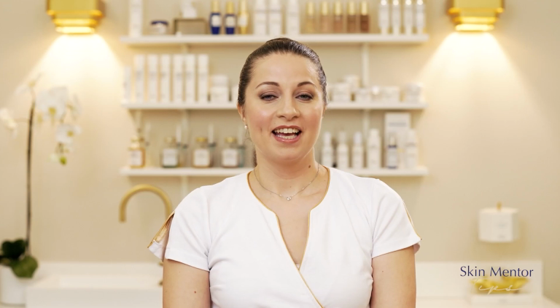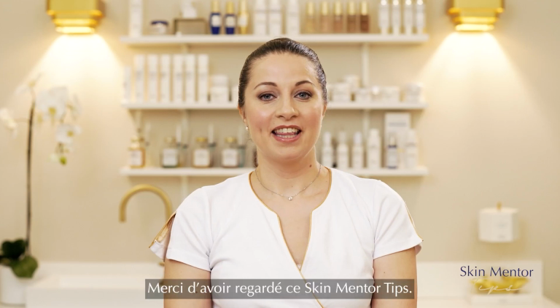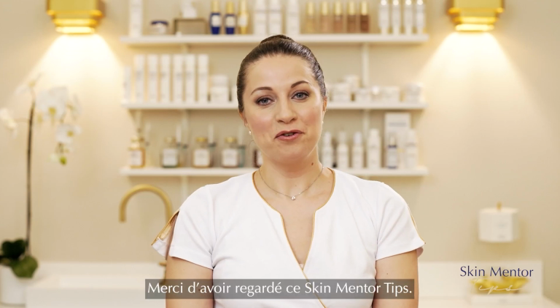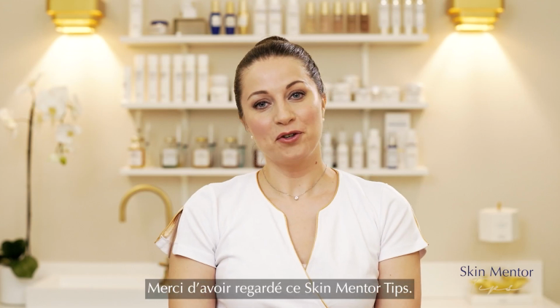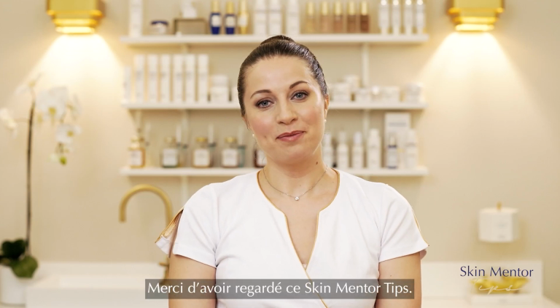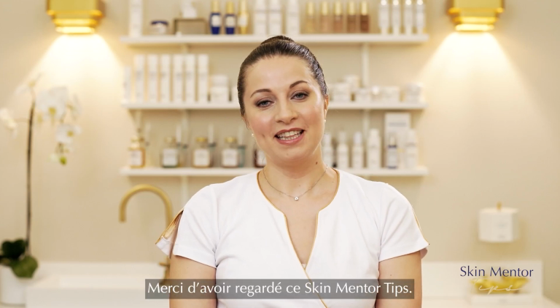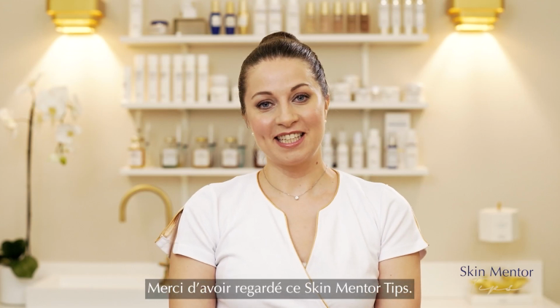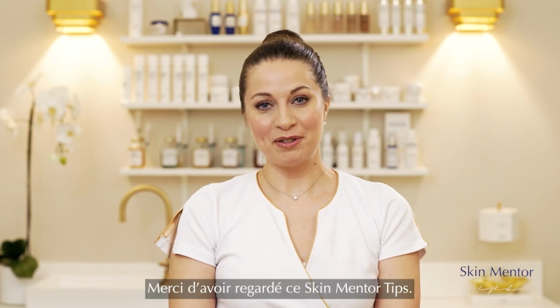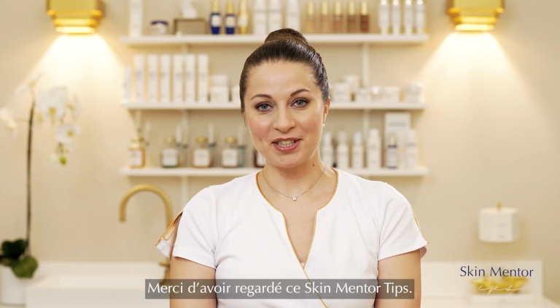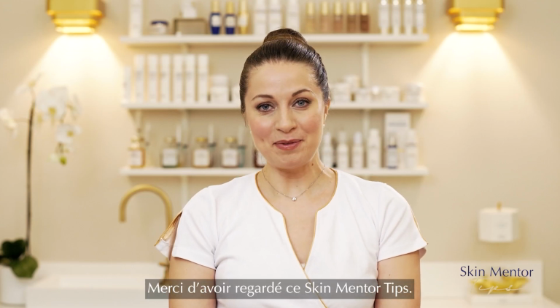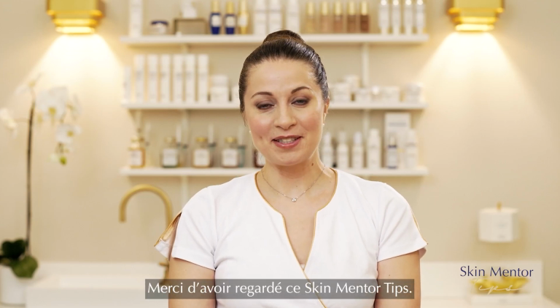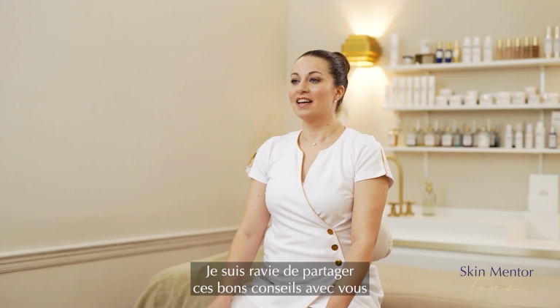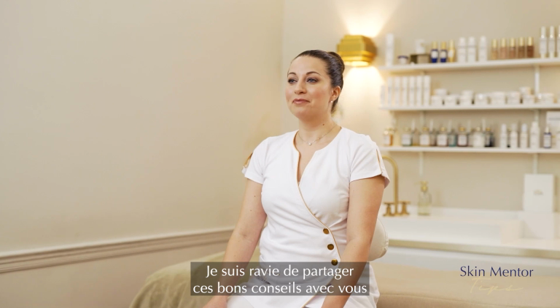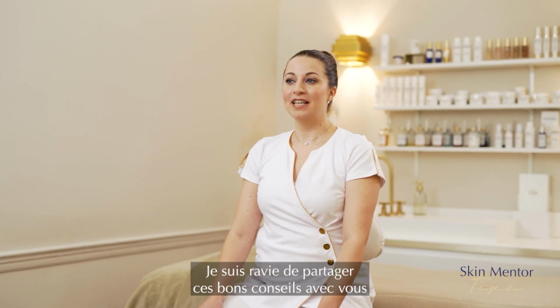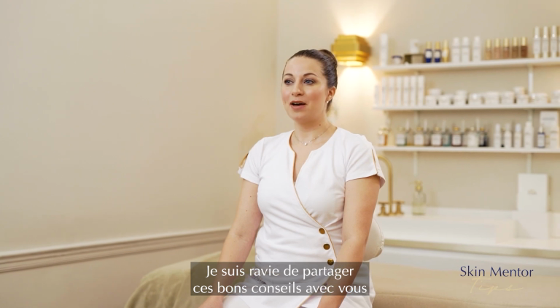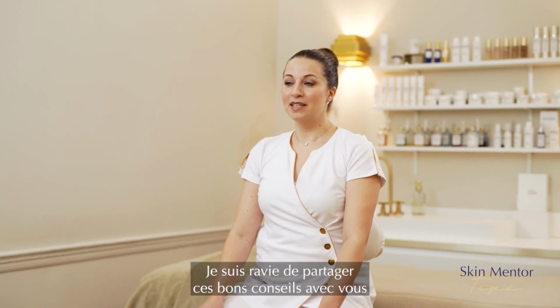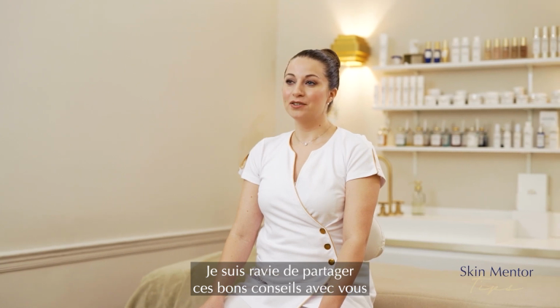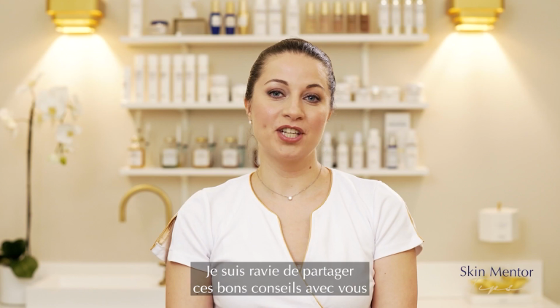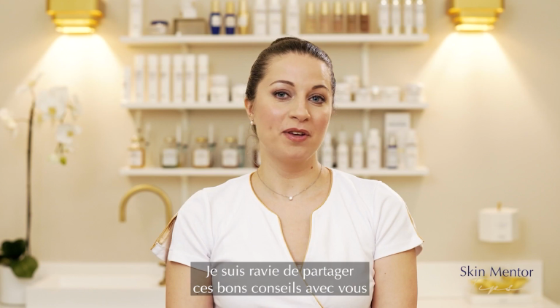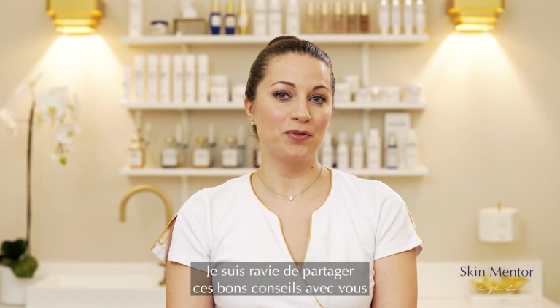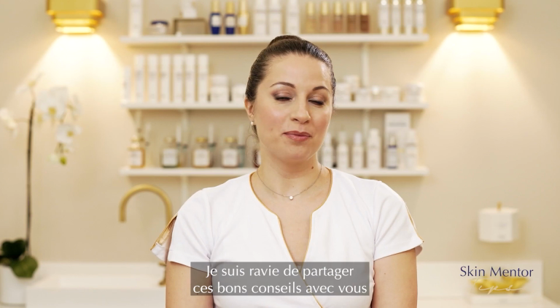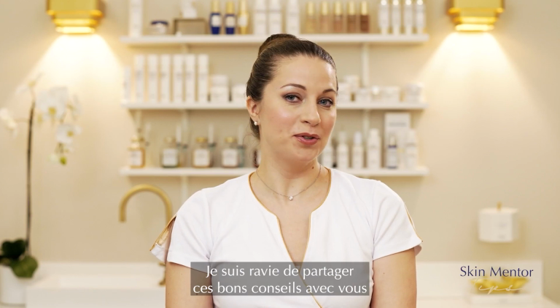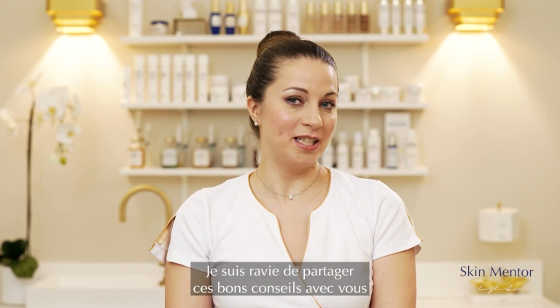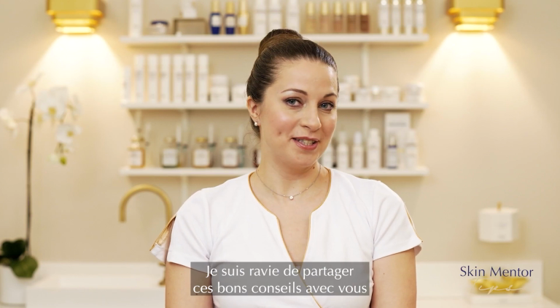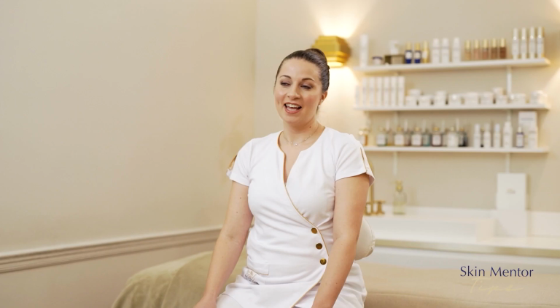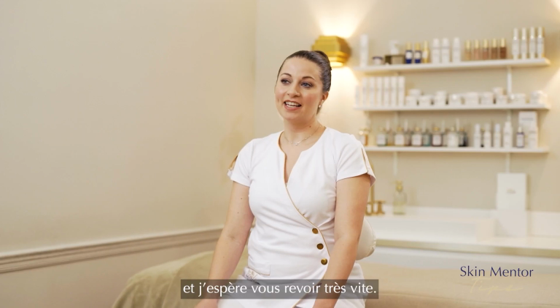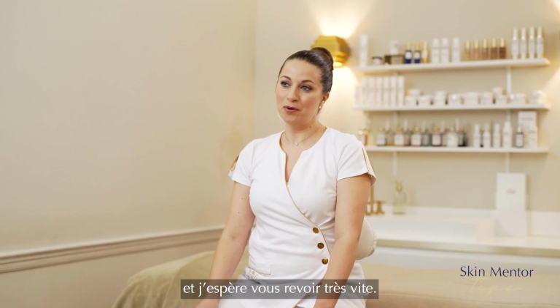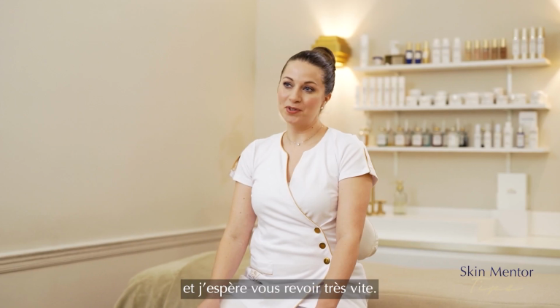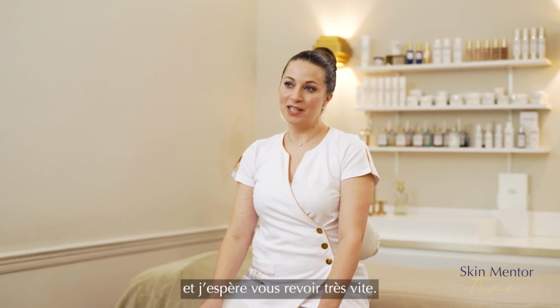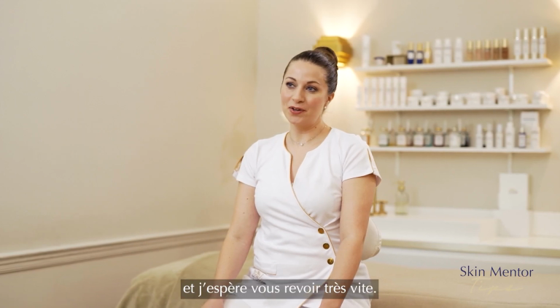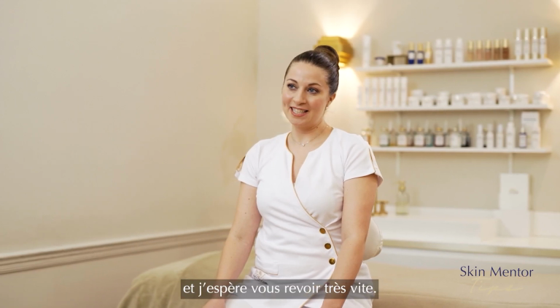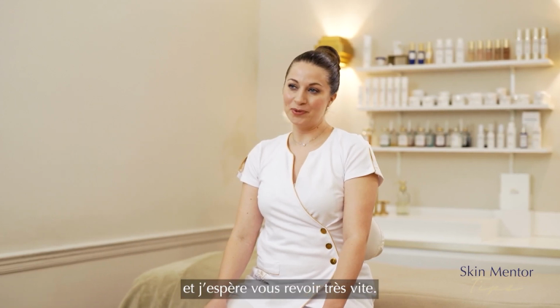Thank you for joining me in these SkinMonitor Tips. I'm really happy to share some good tips with you, and I hope to see you again soon.